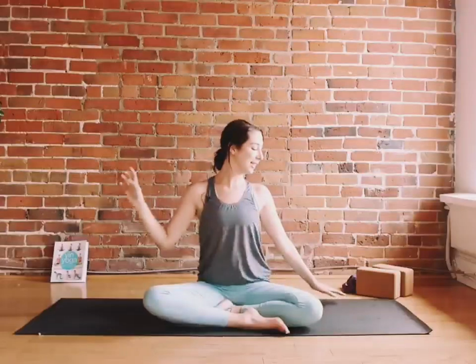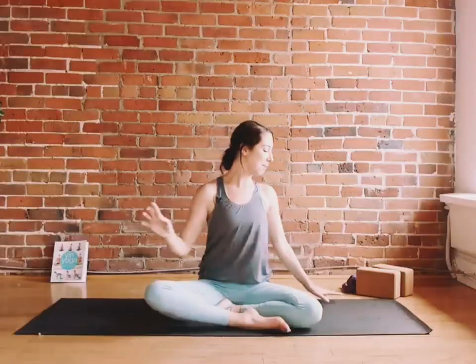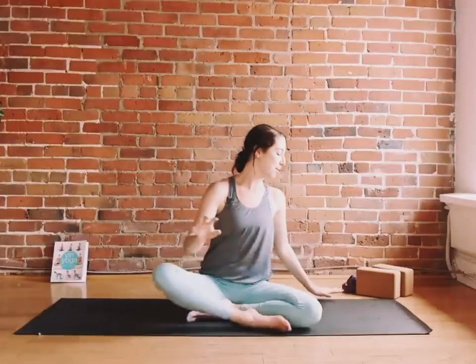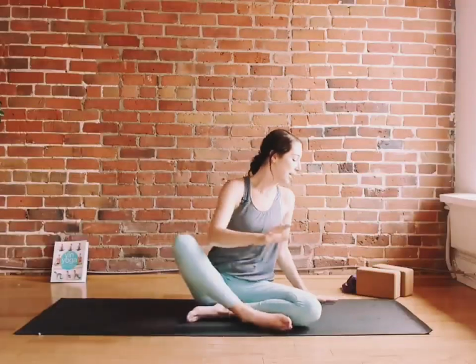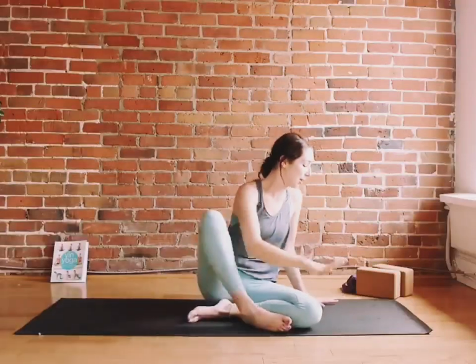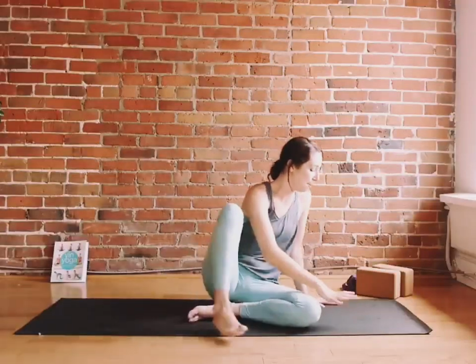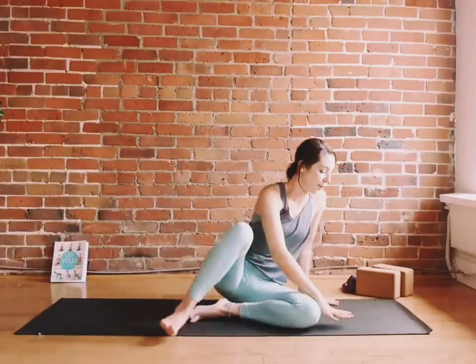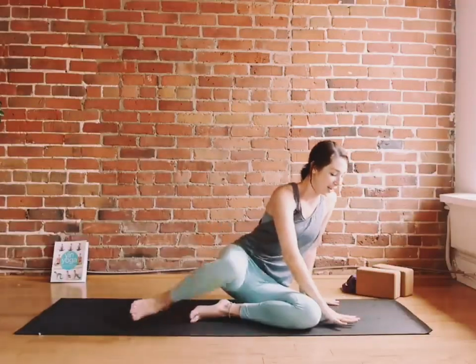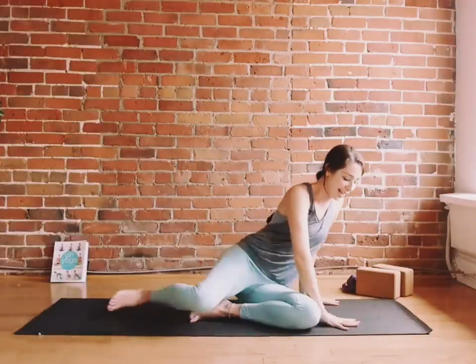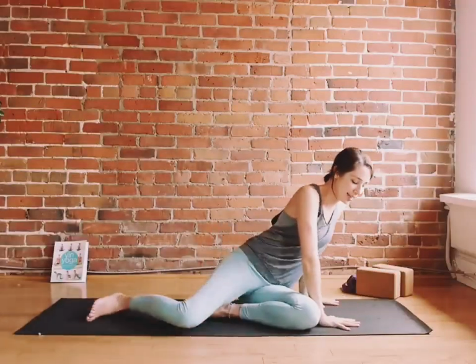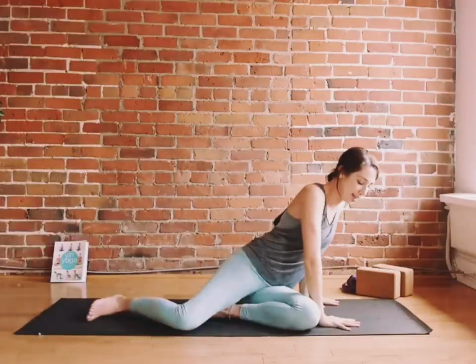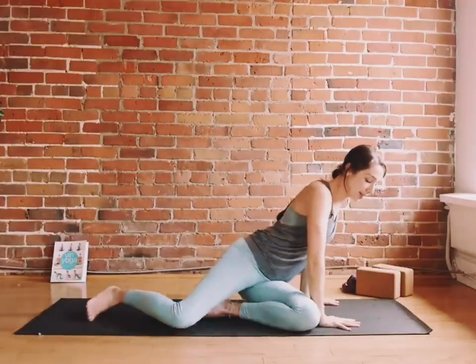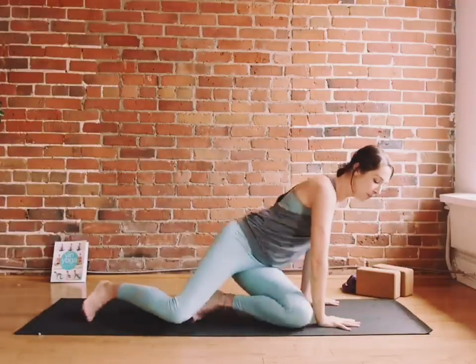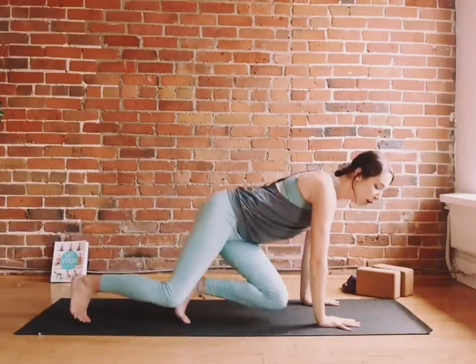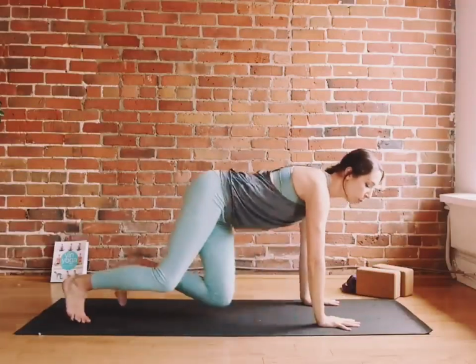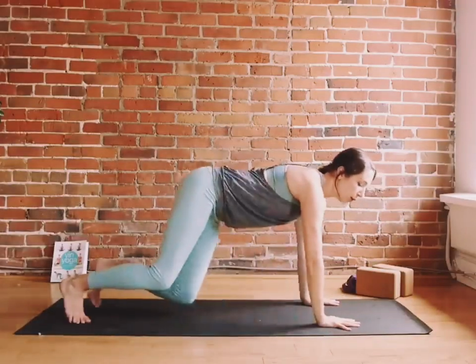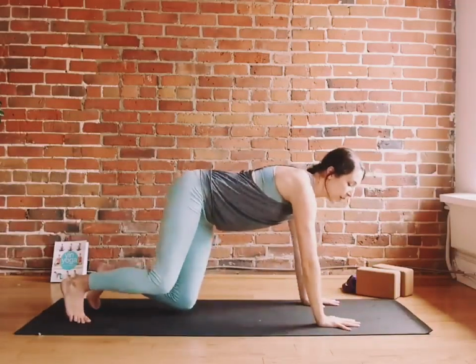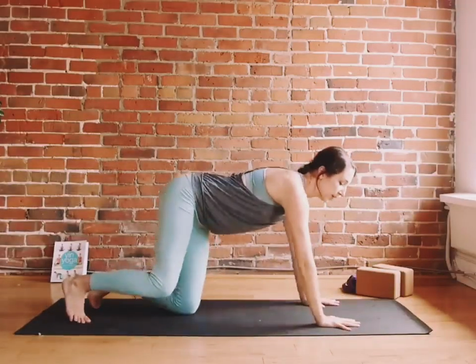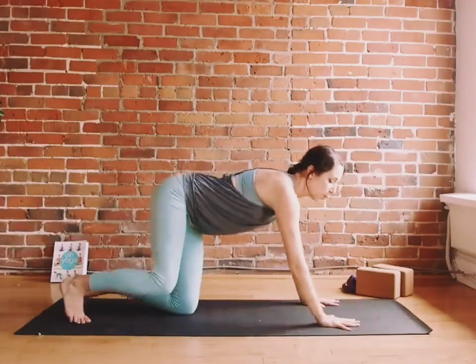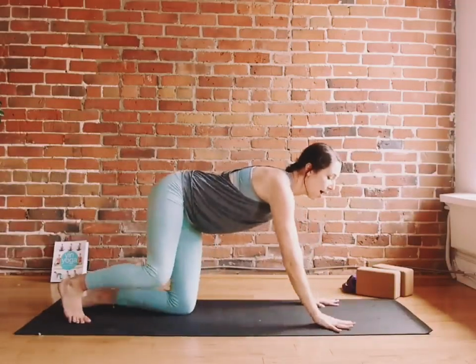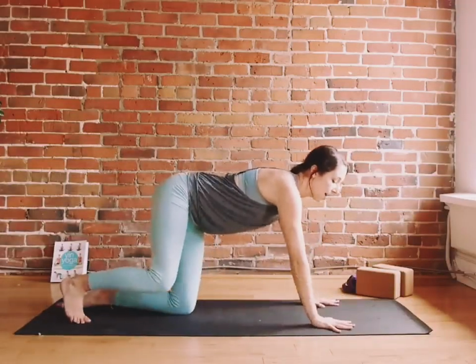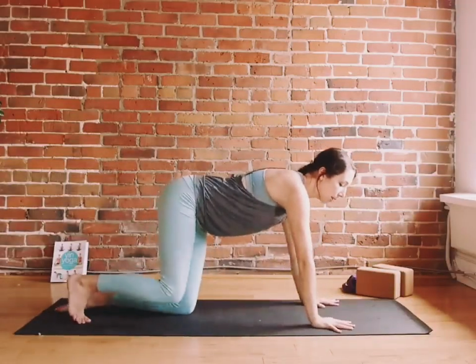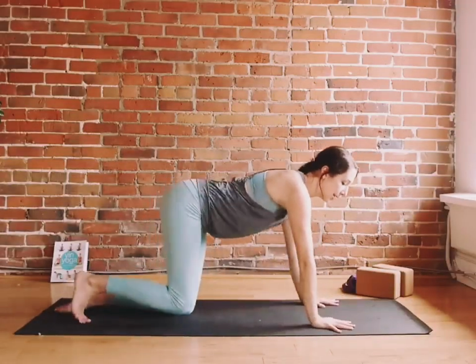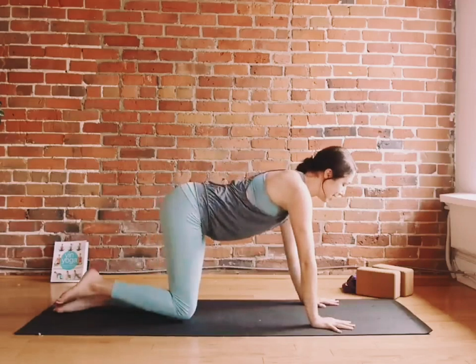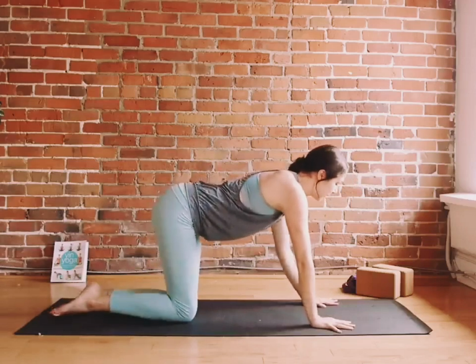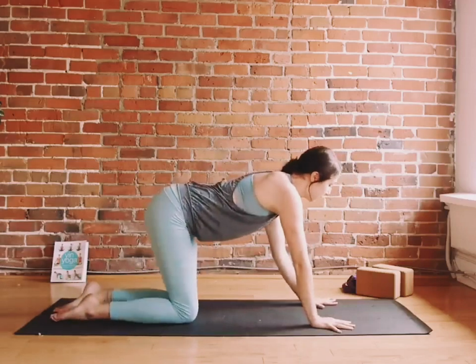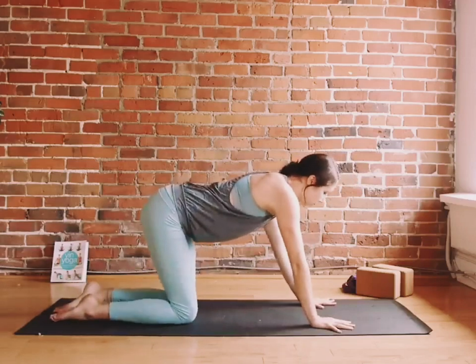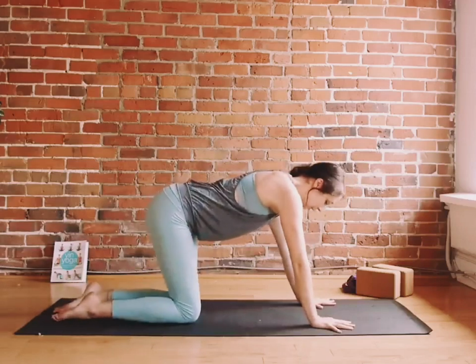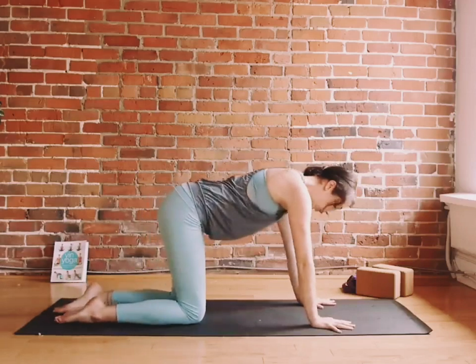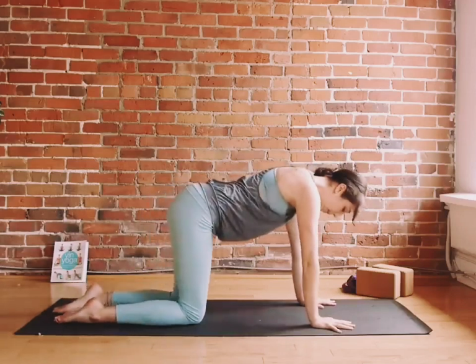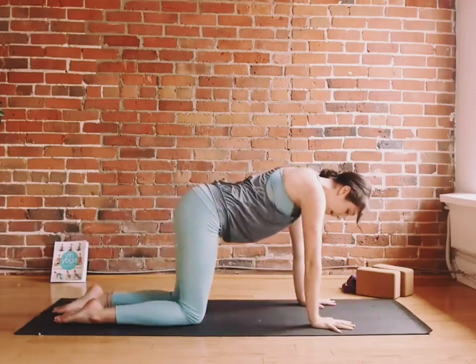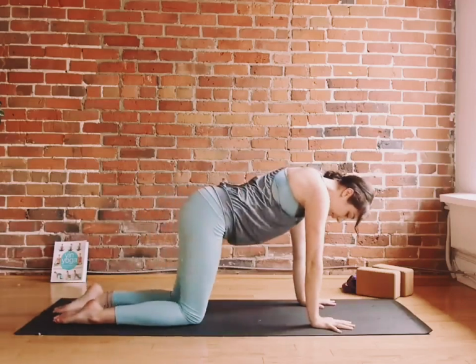Let's come into a tabletop pose on hands and knees. Spread your fingertips wide, middle and index fingers pointing to the top of the mat.